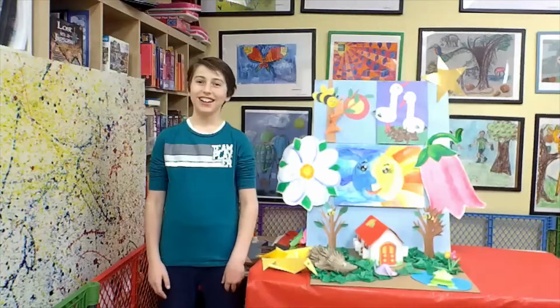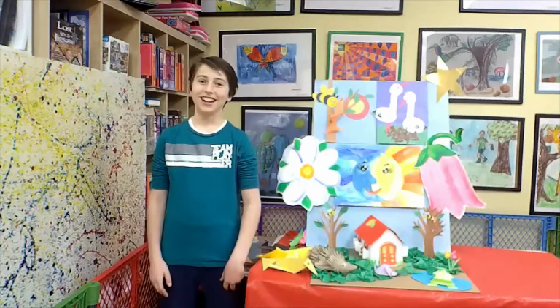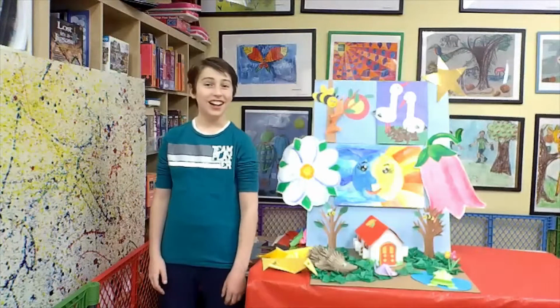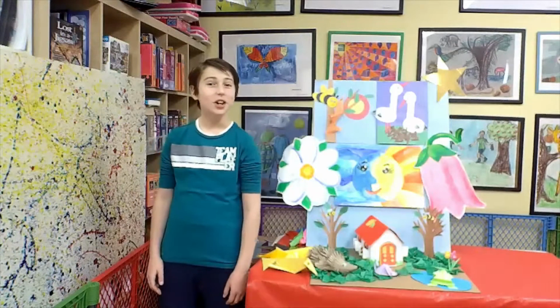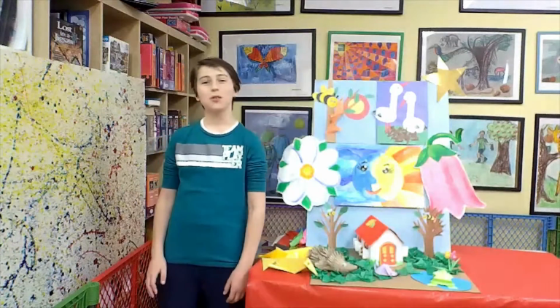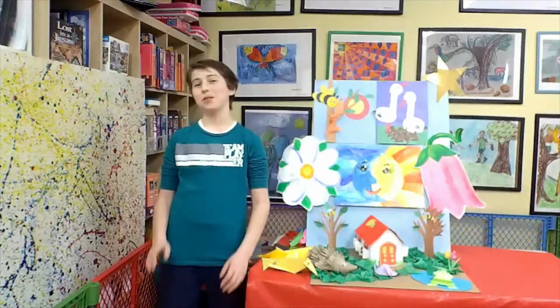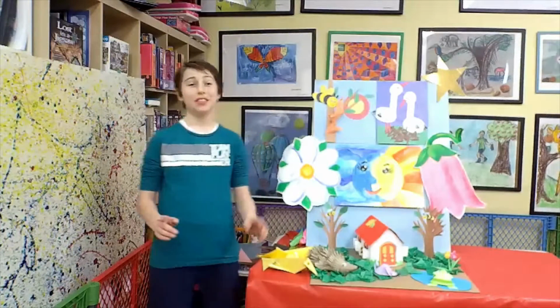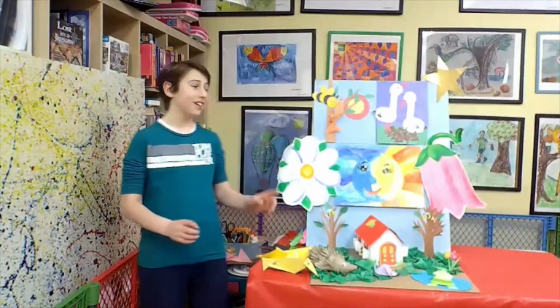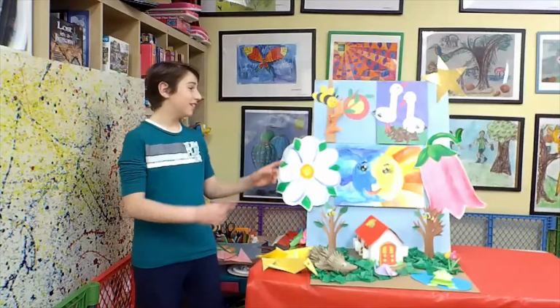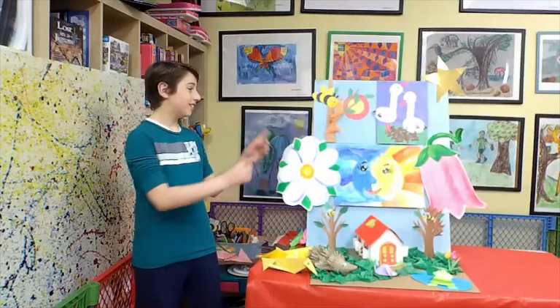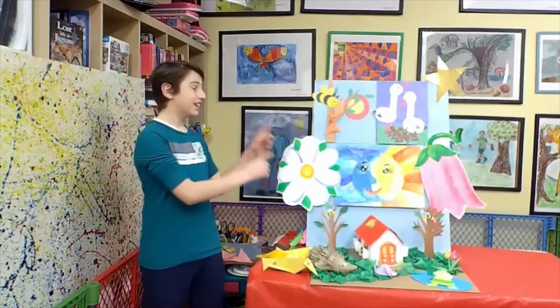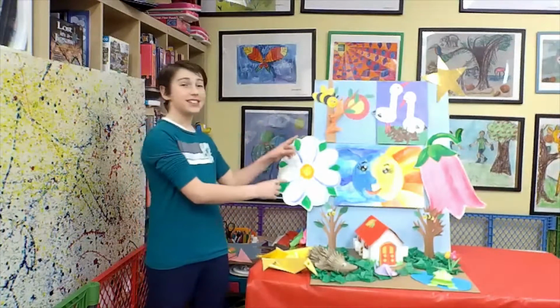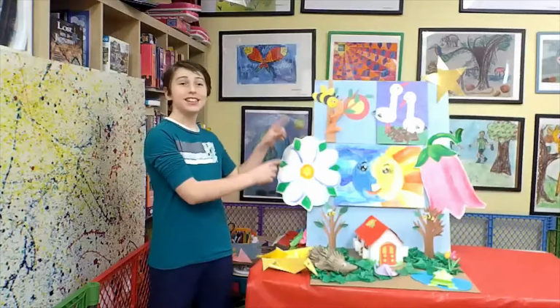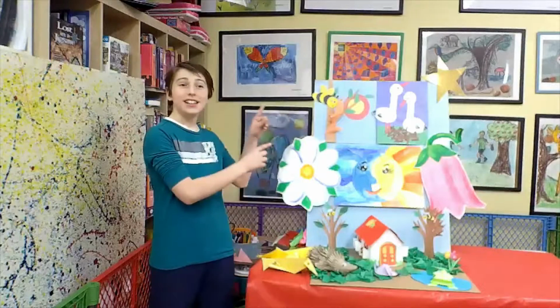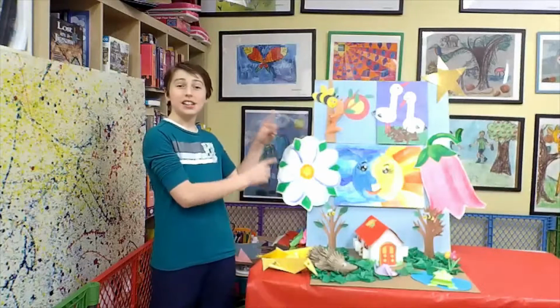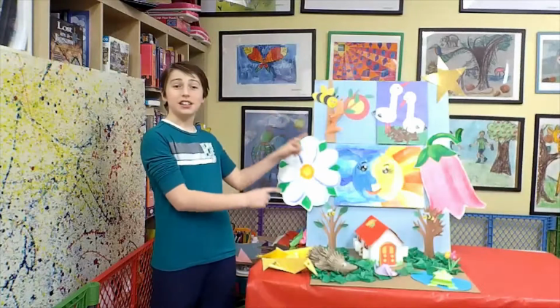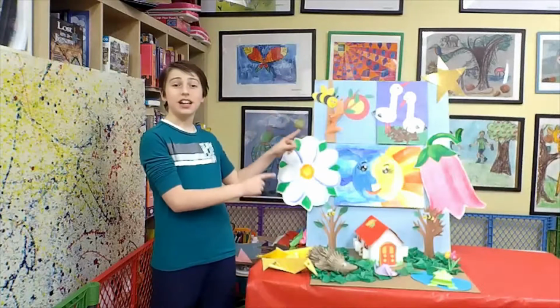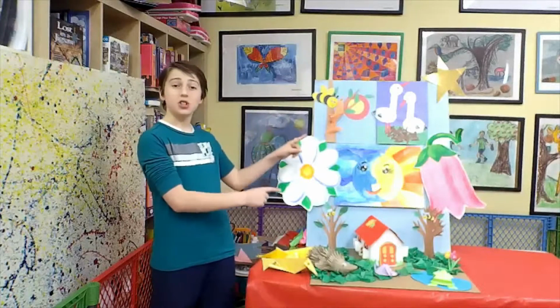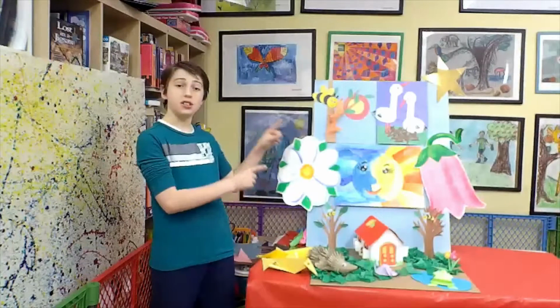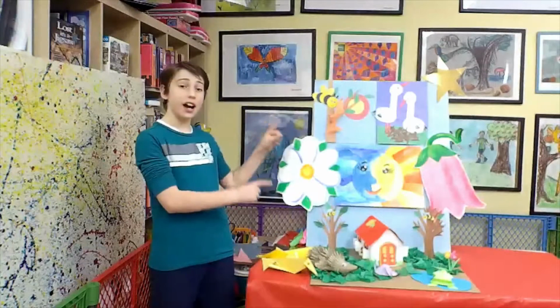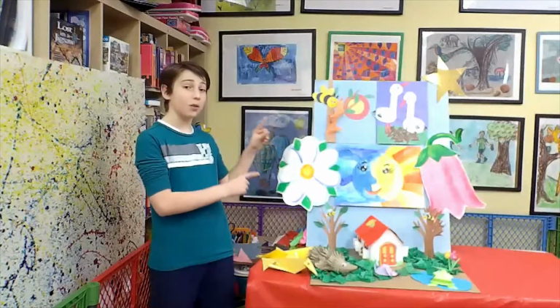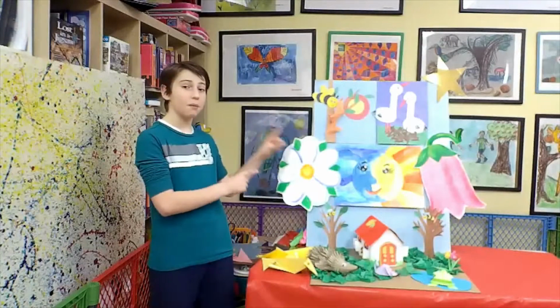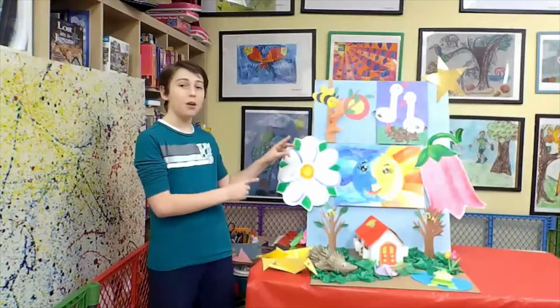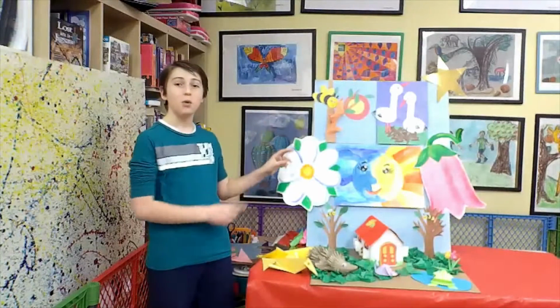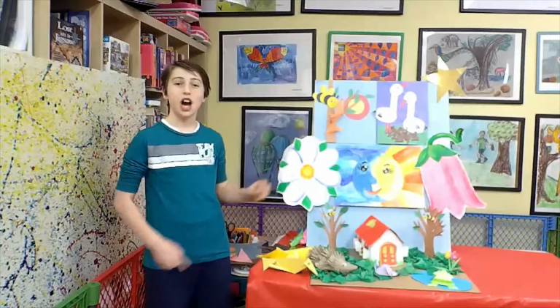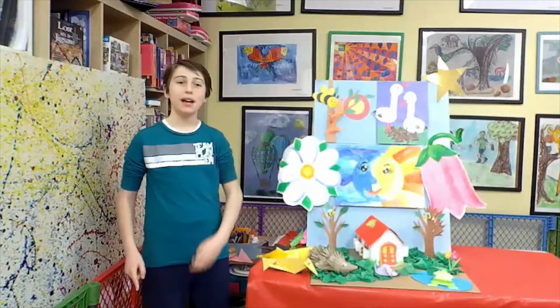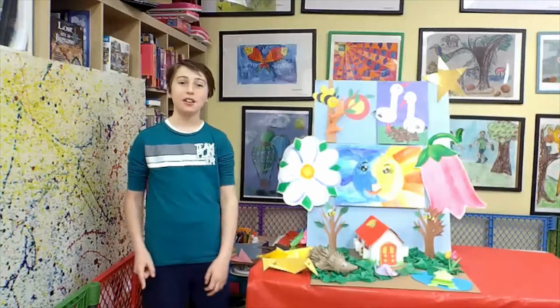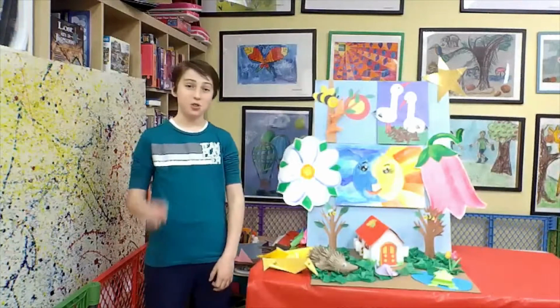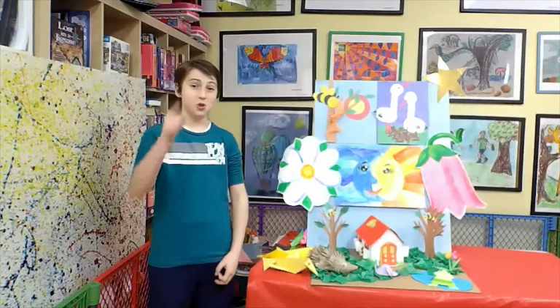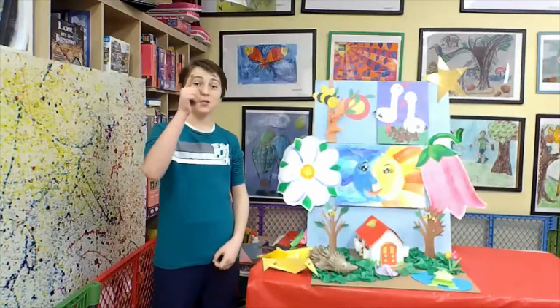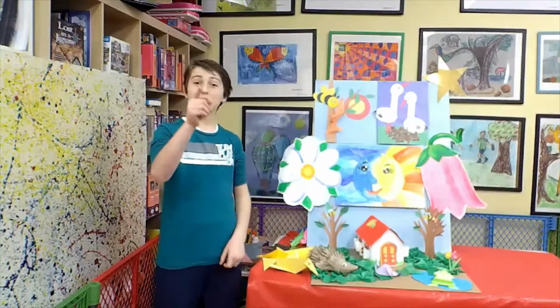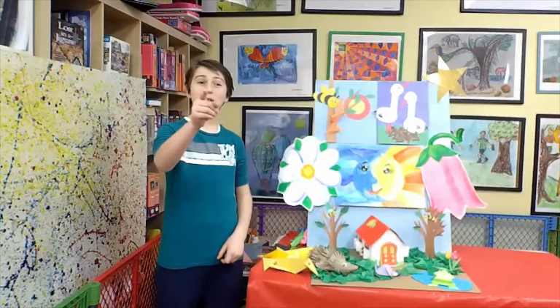Hello everyone. This is a nature diorama which I made just for you.